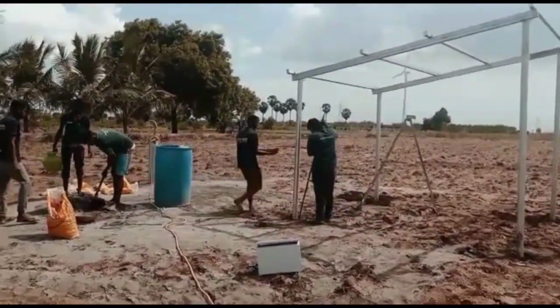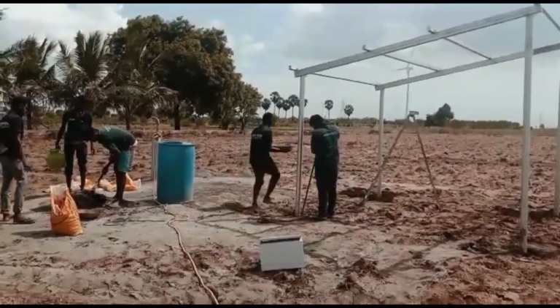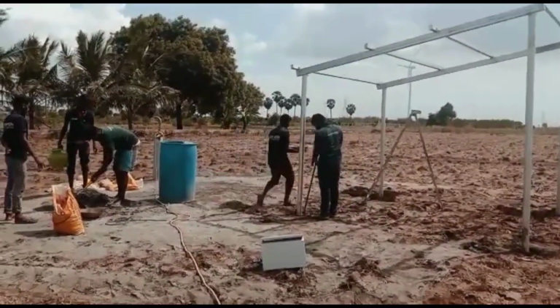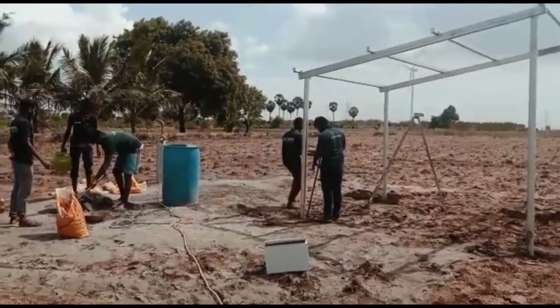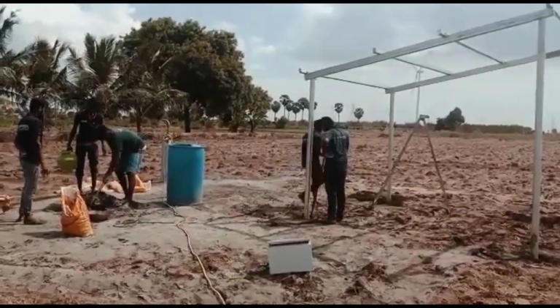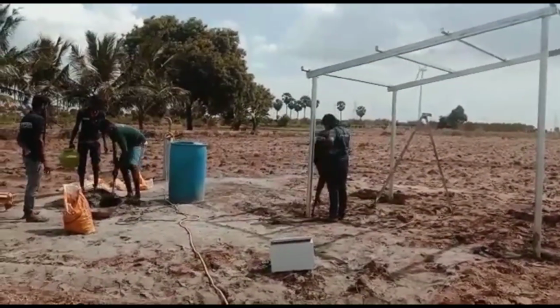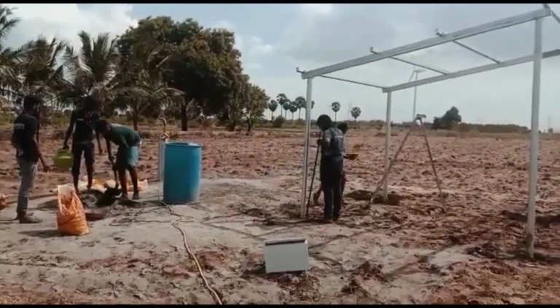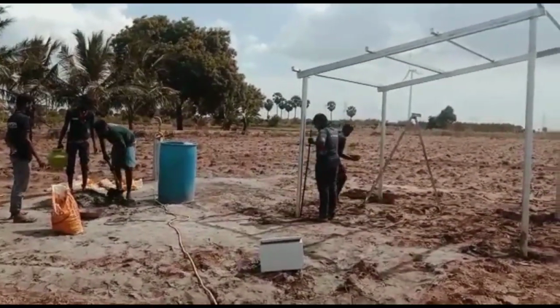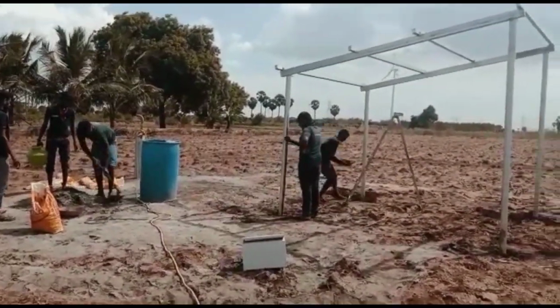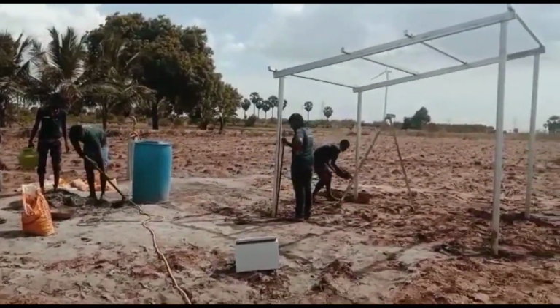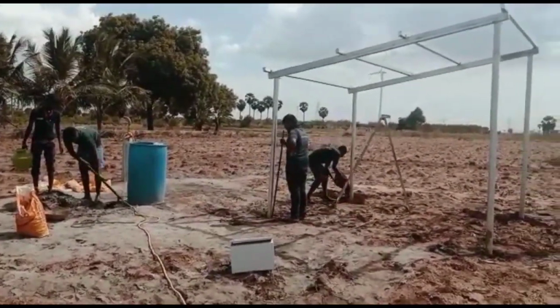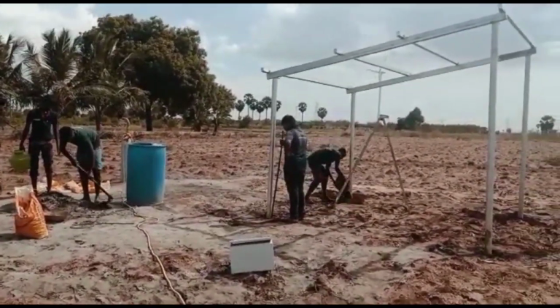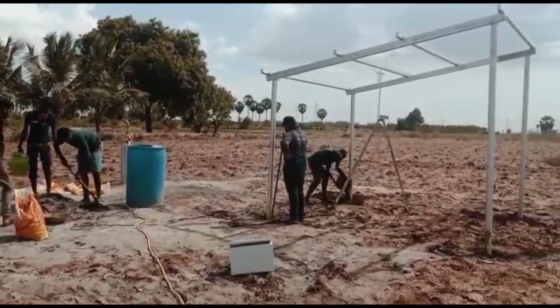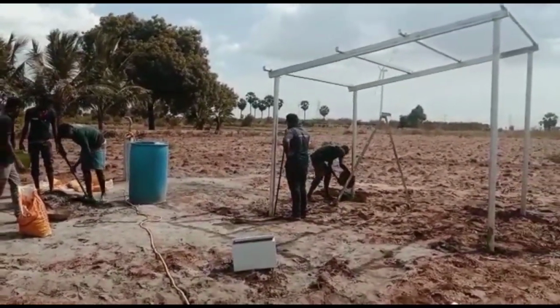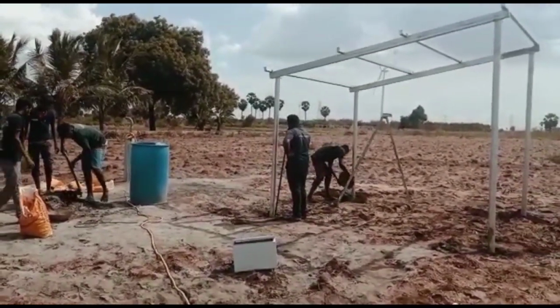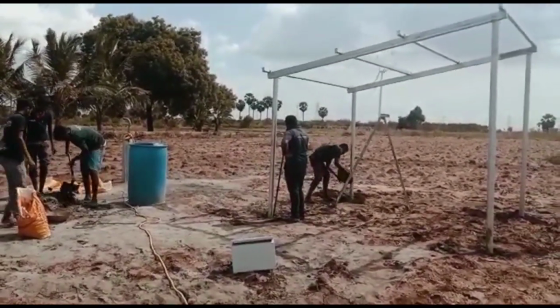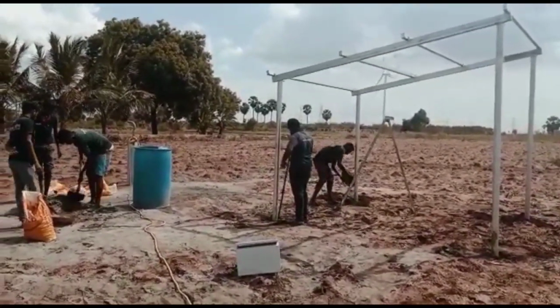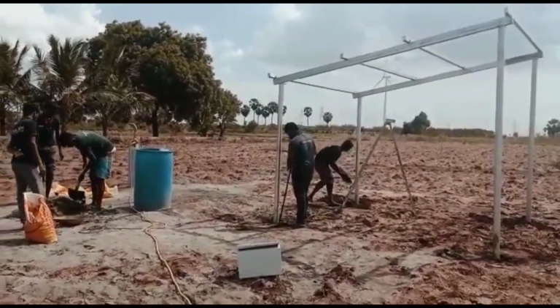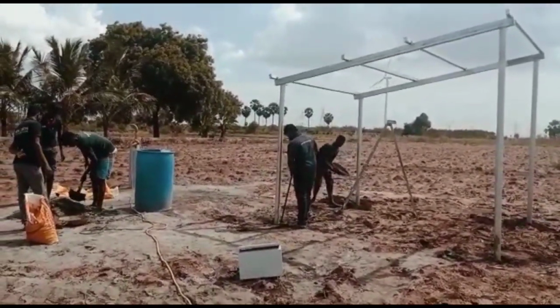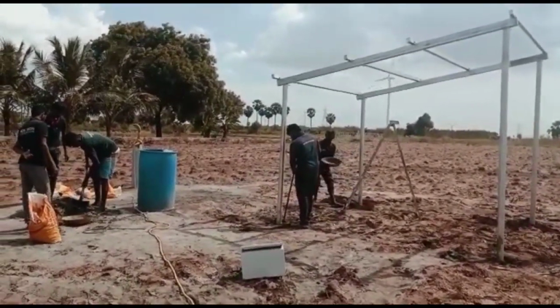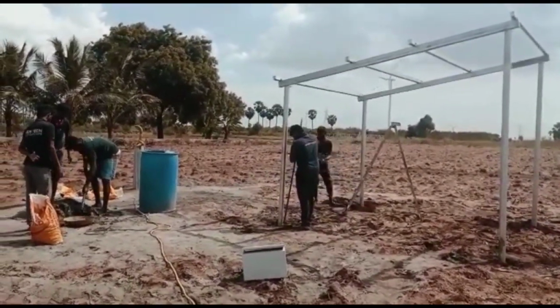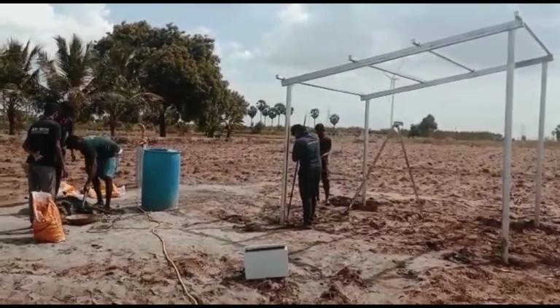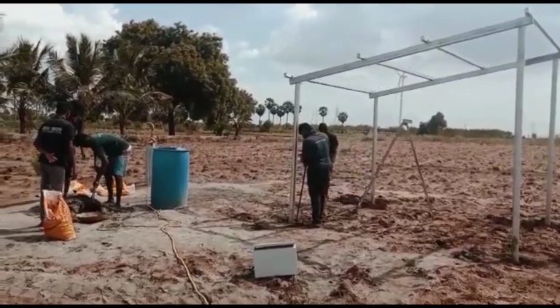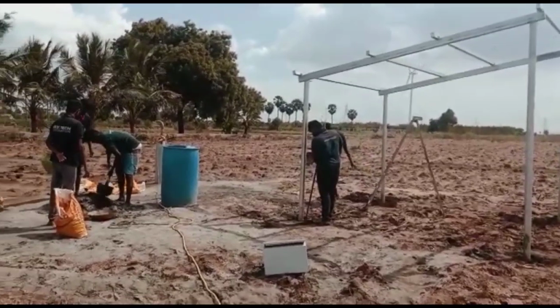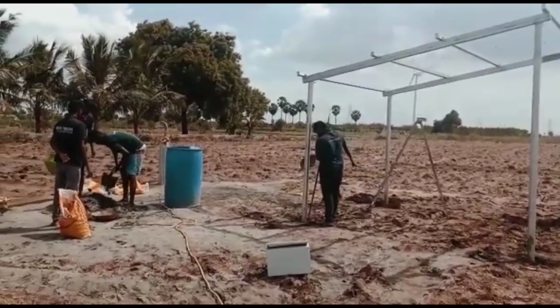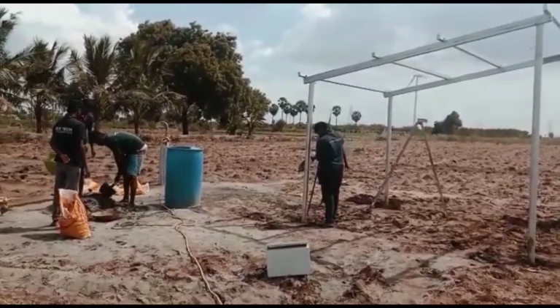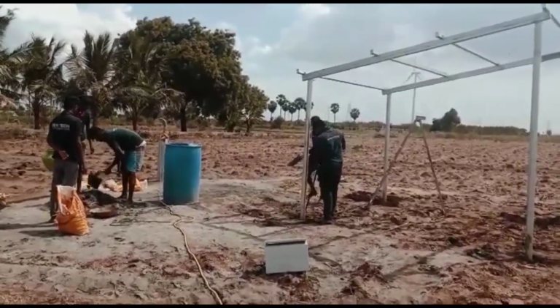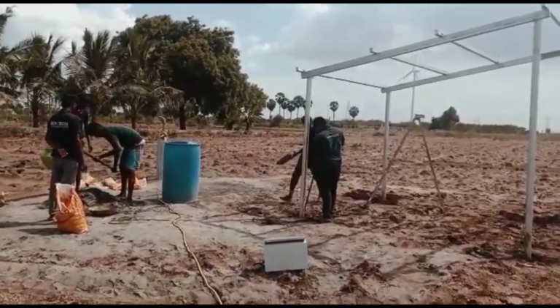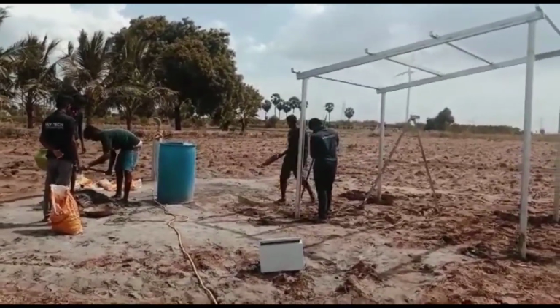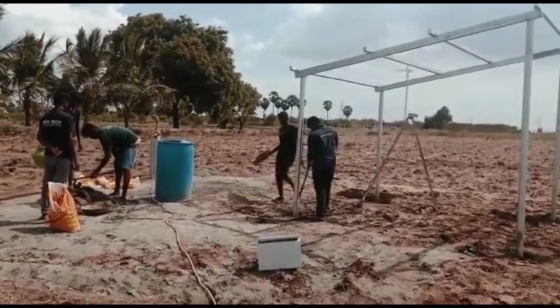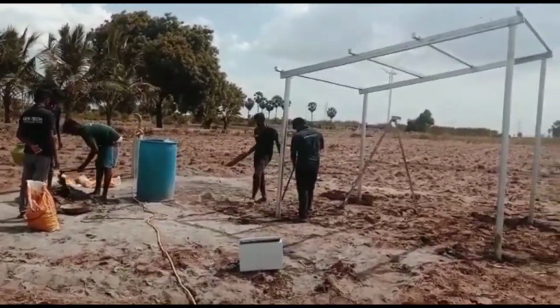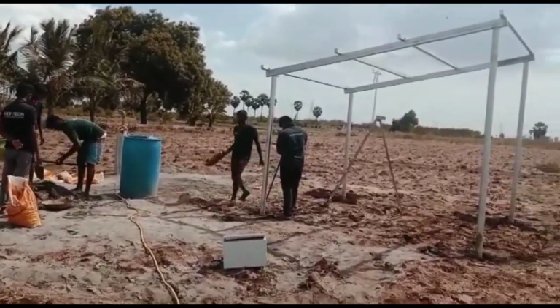Friends, if you are doing solar water pumping in Tamil Nadu, we are doing this as well.